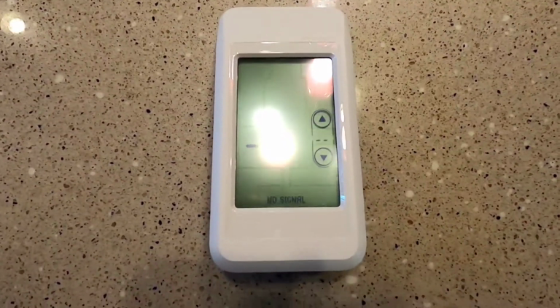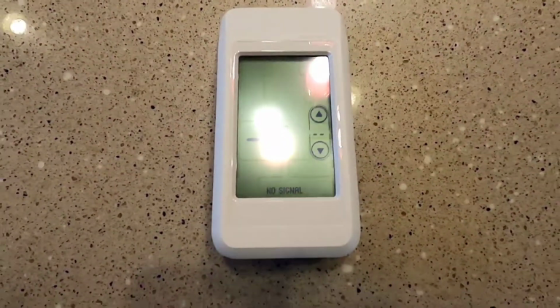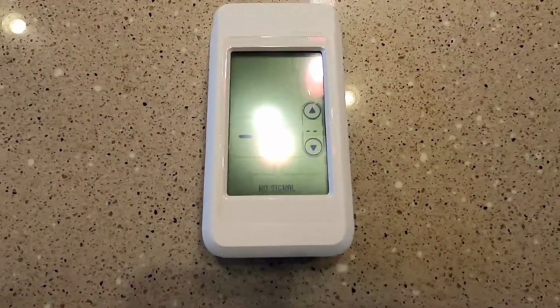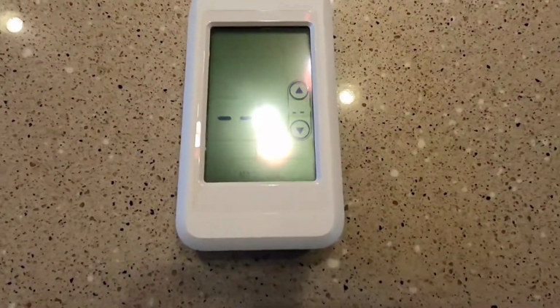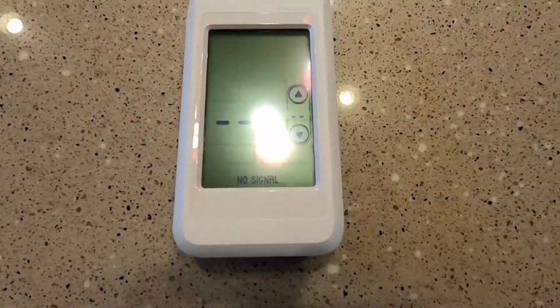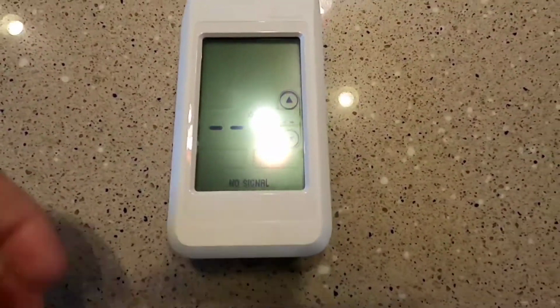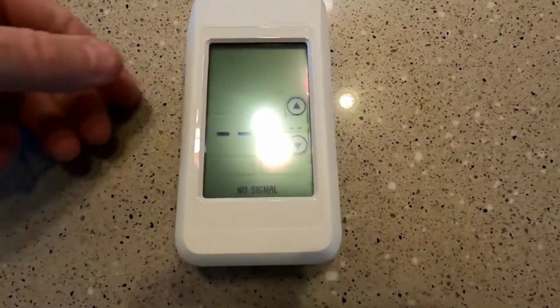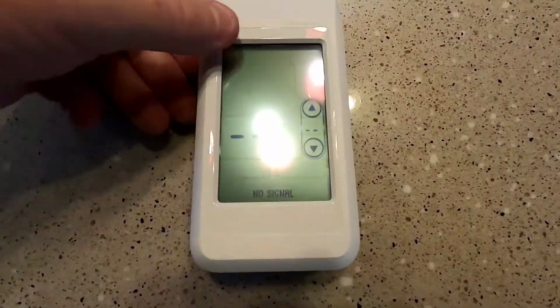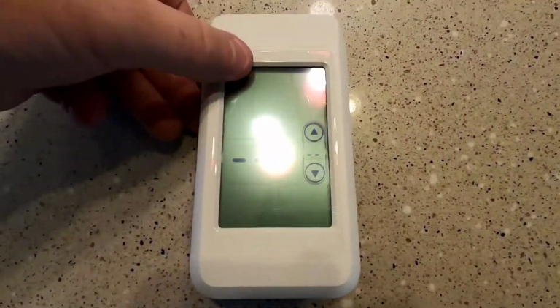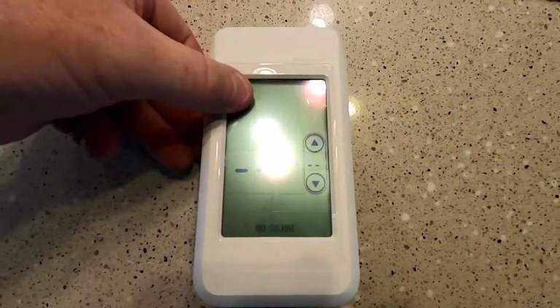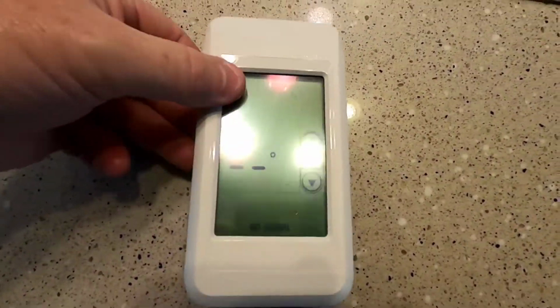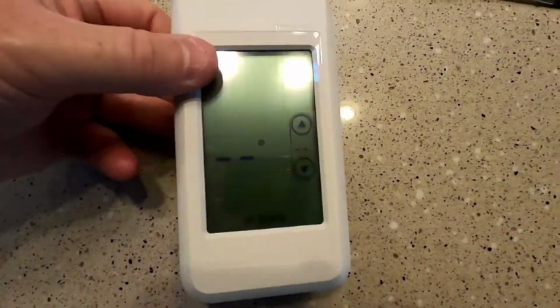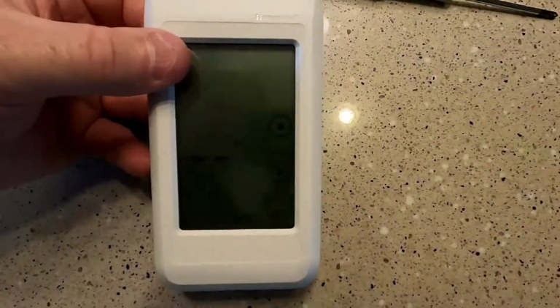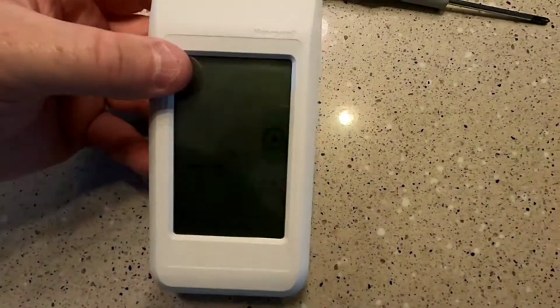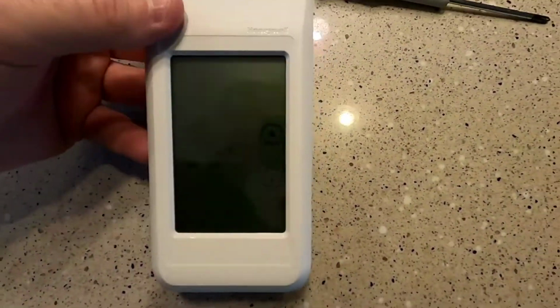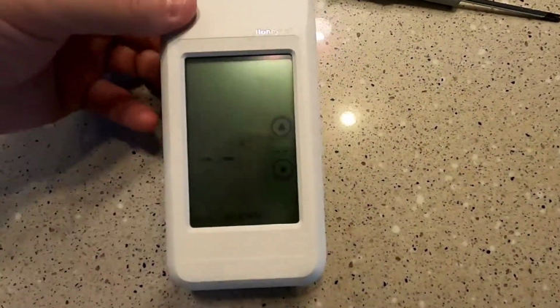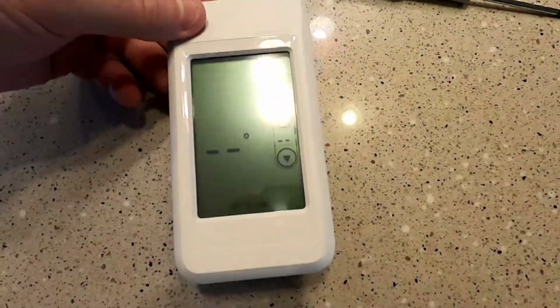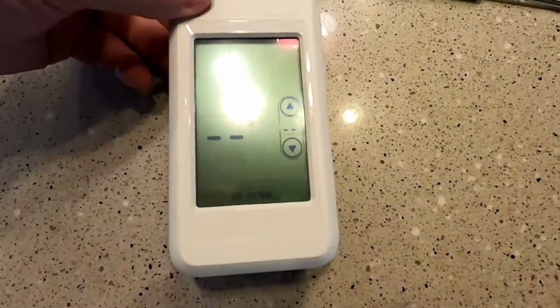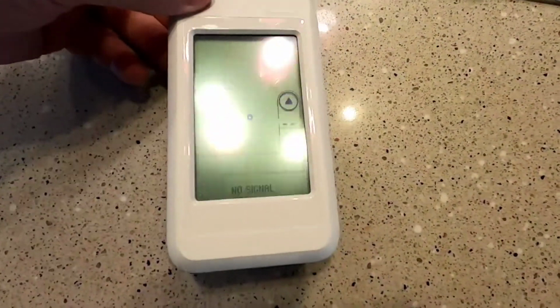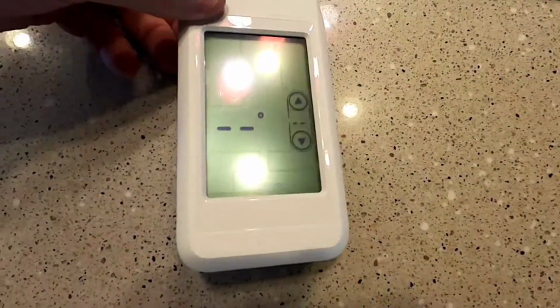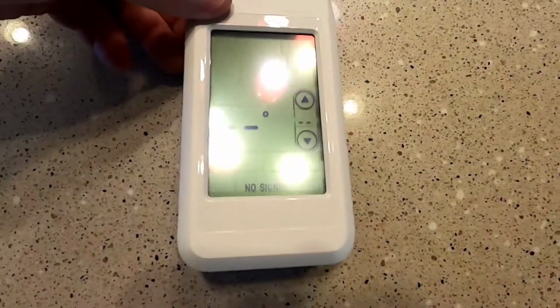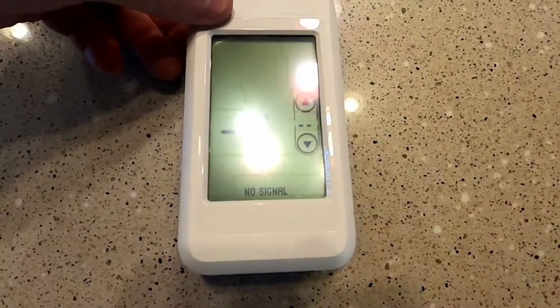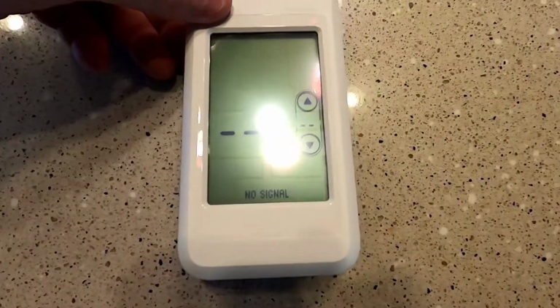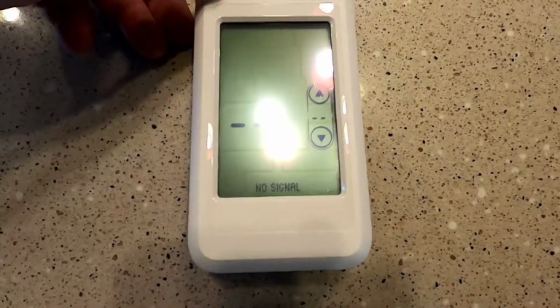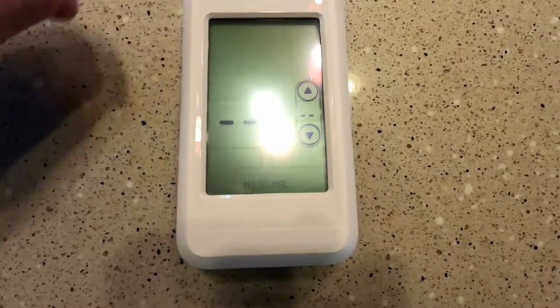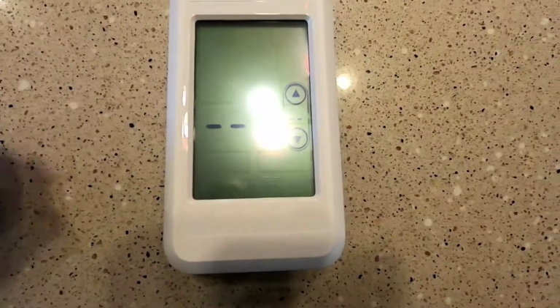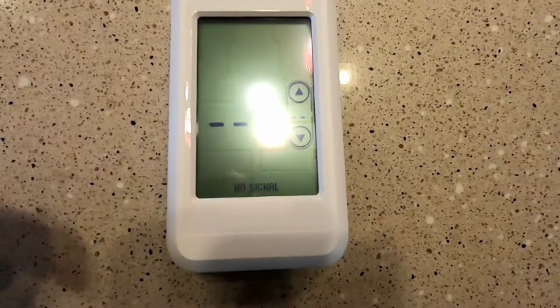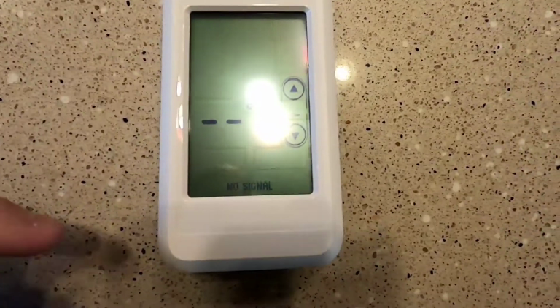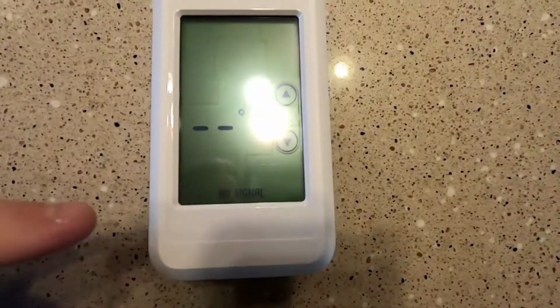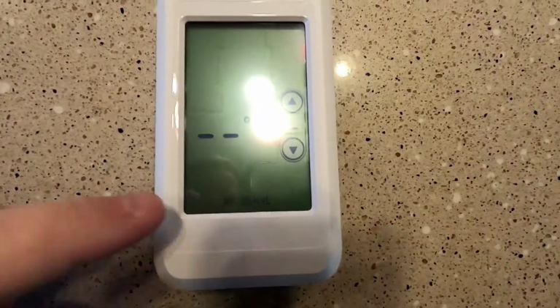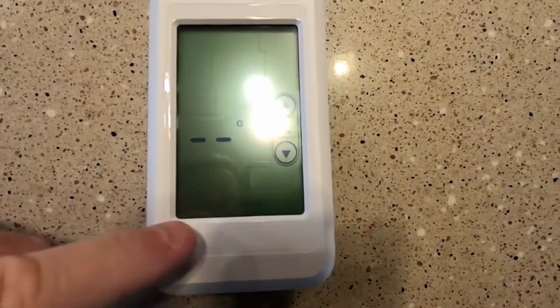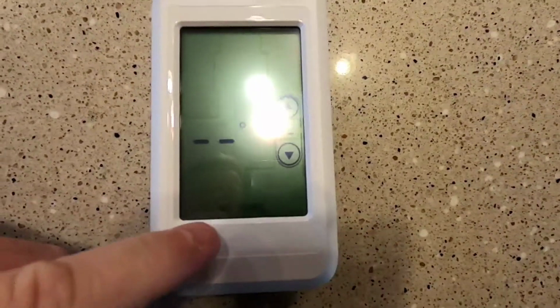Hello everyone, this is Just a Dad. I'm going to do a quick video on these Honeywell remote thermostat displays.